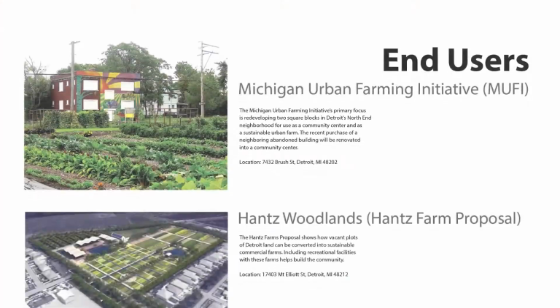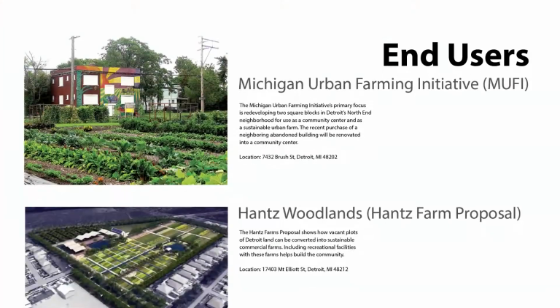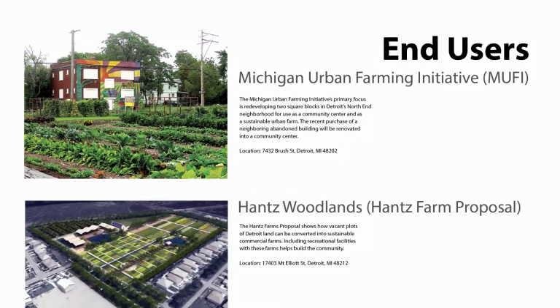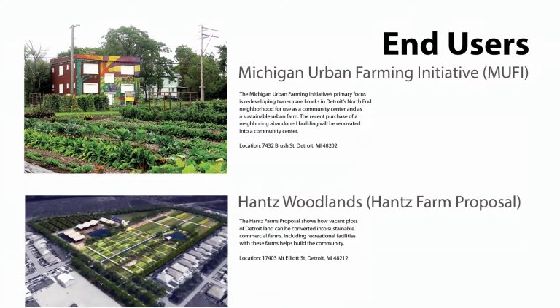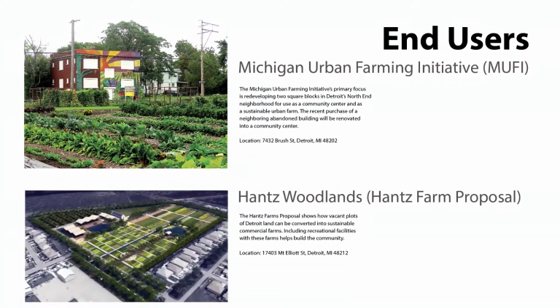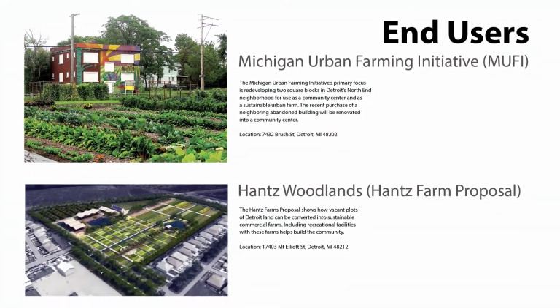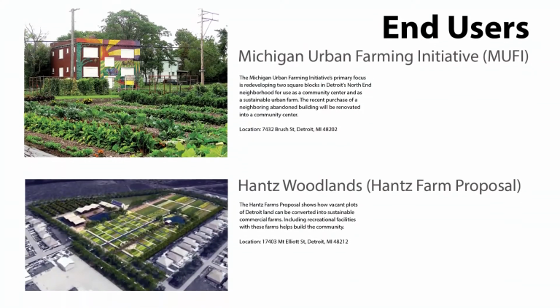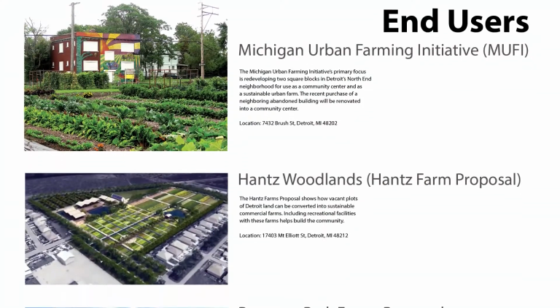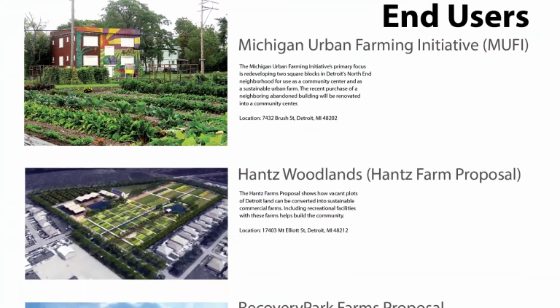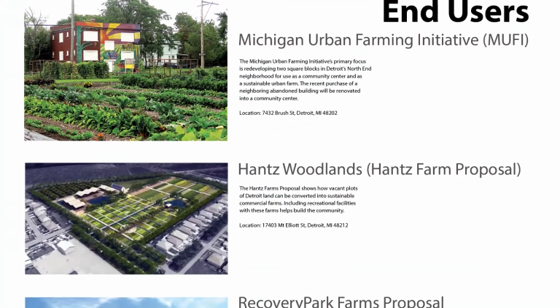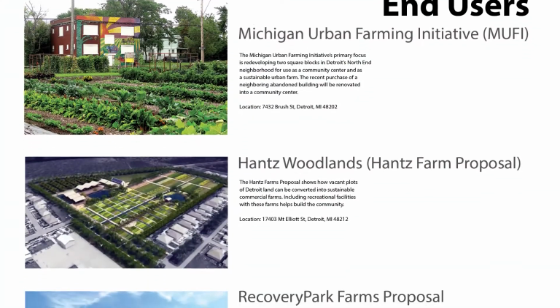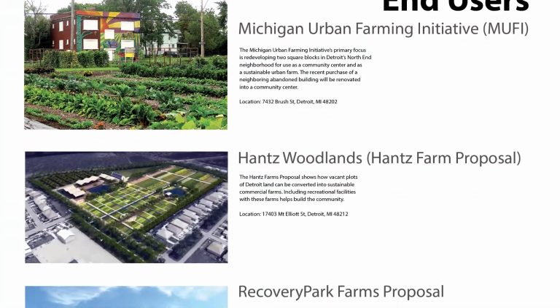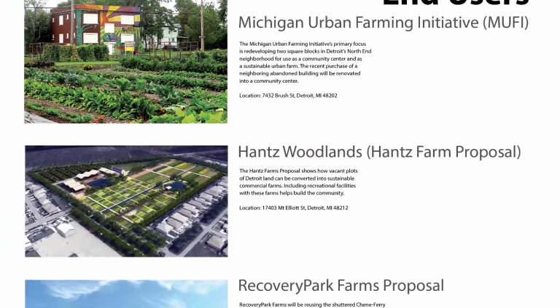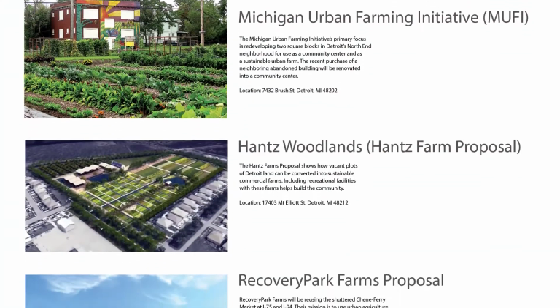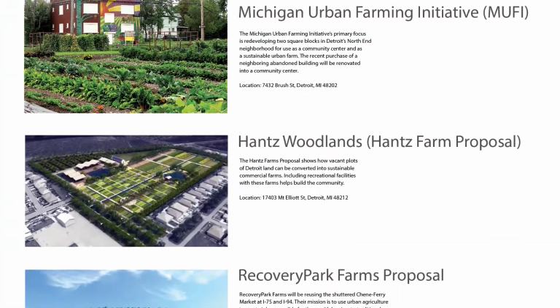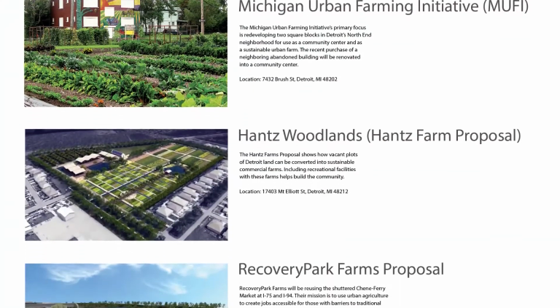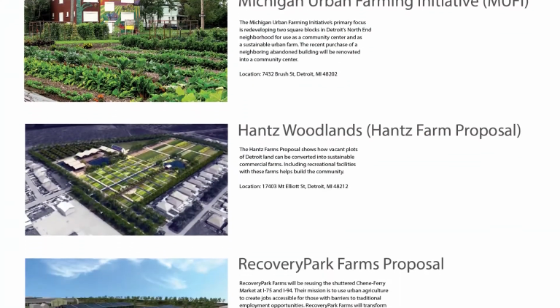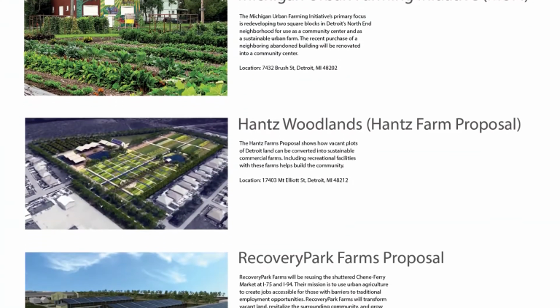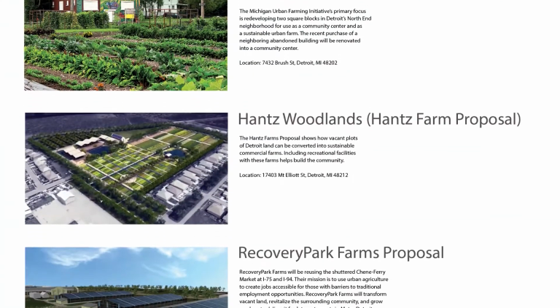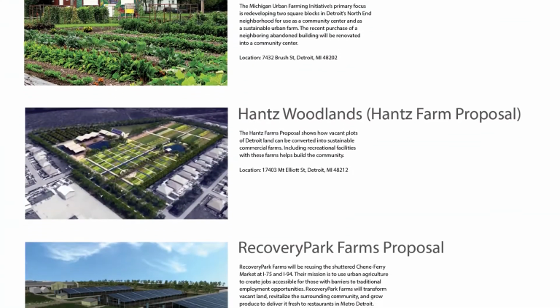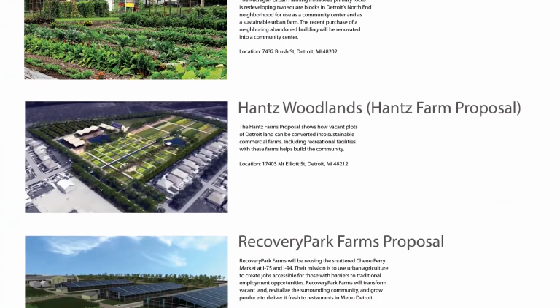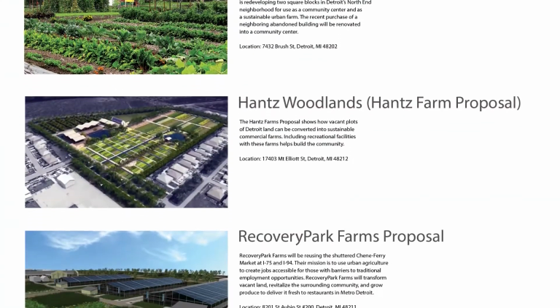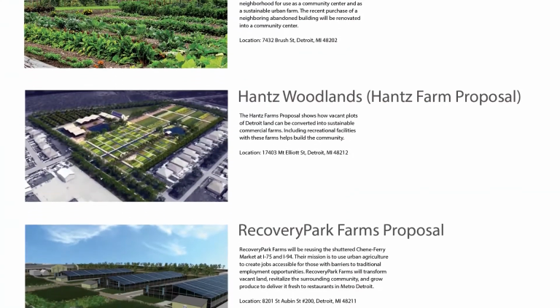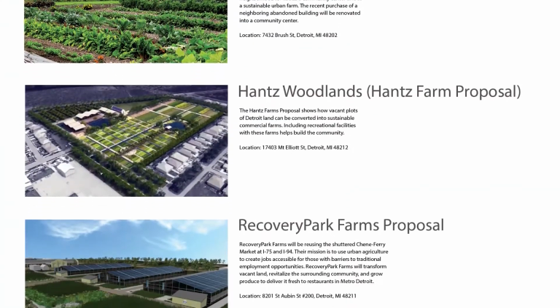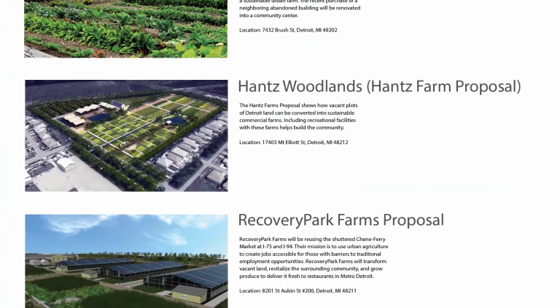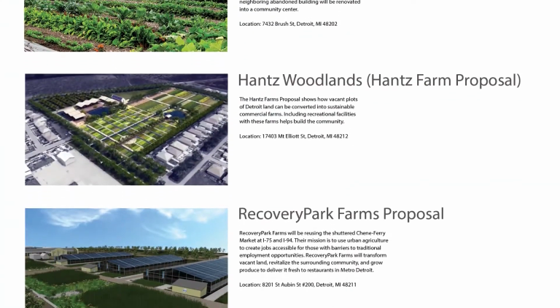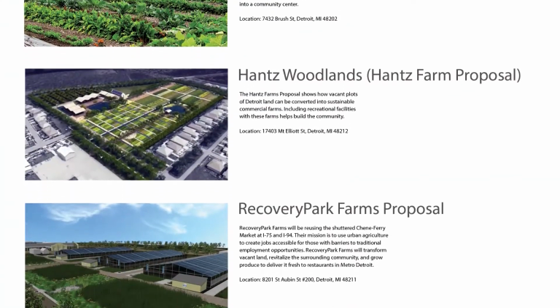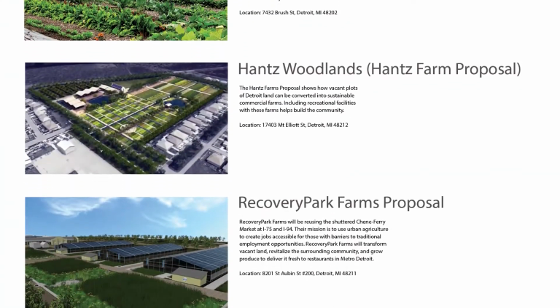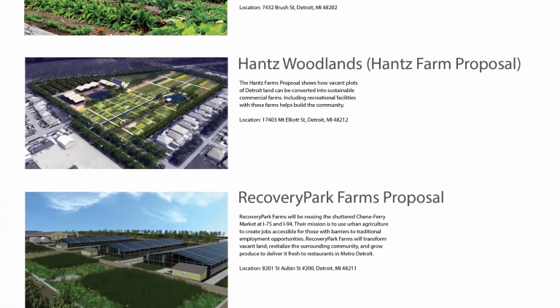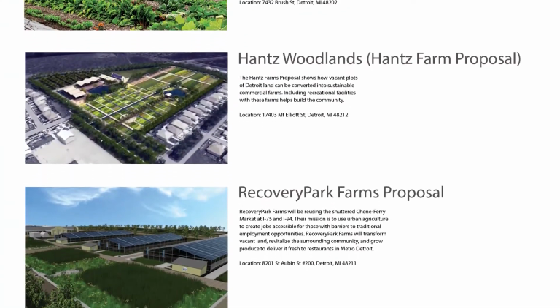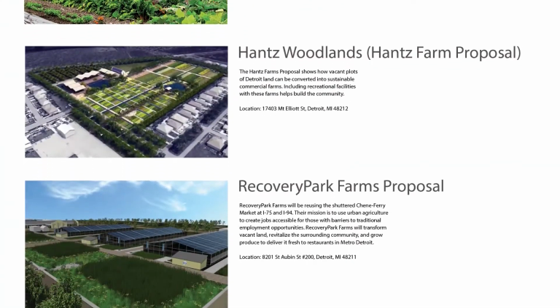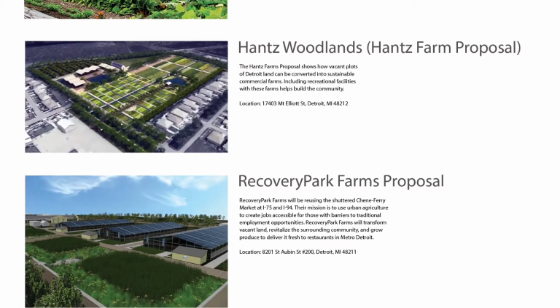For the end users of my vehicle, it would be local businesses and local nonprofits.